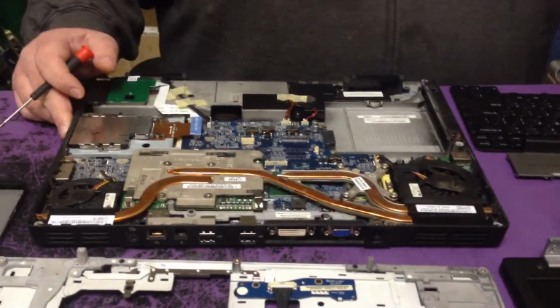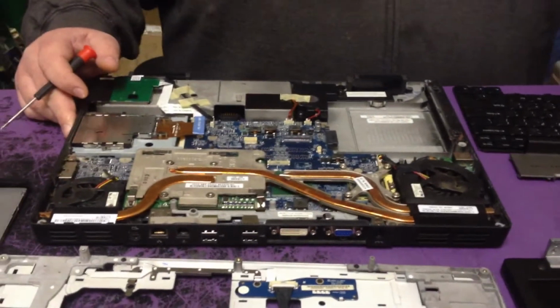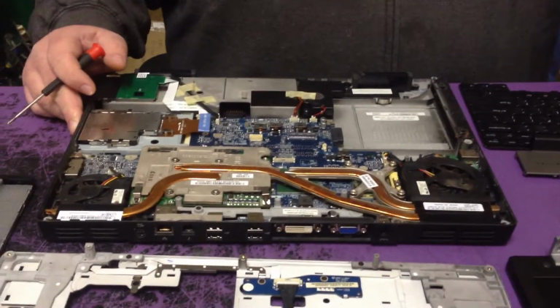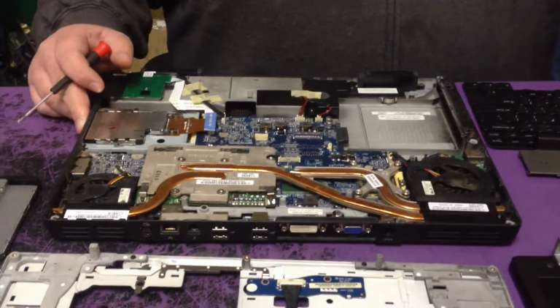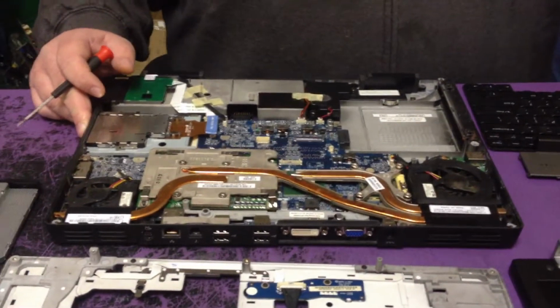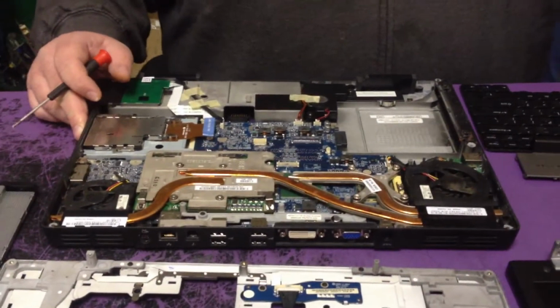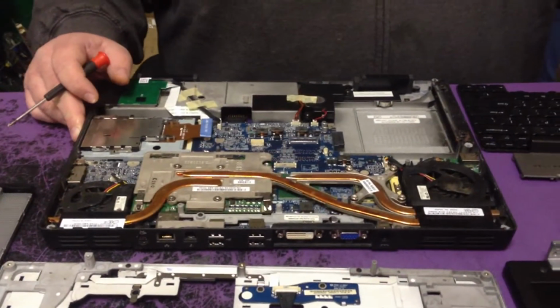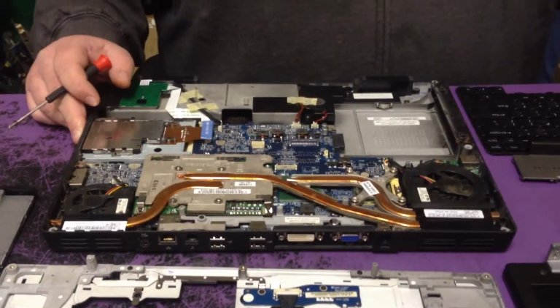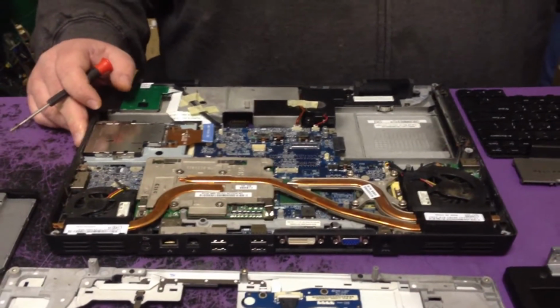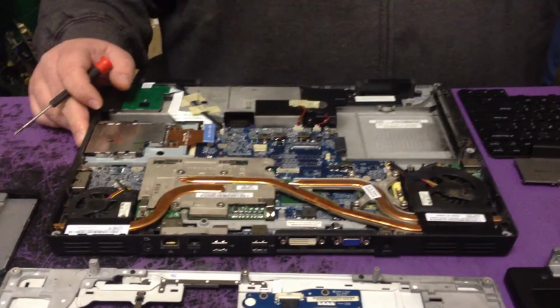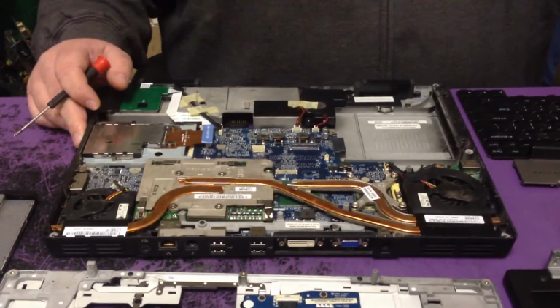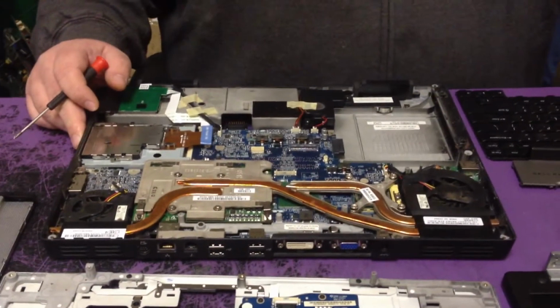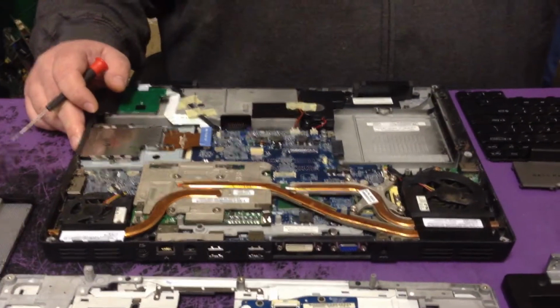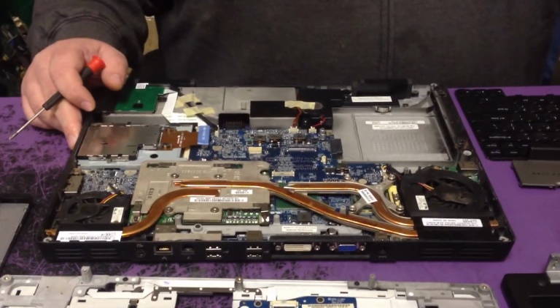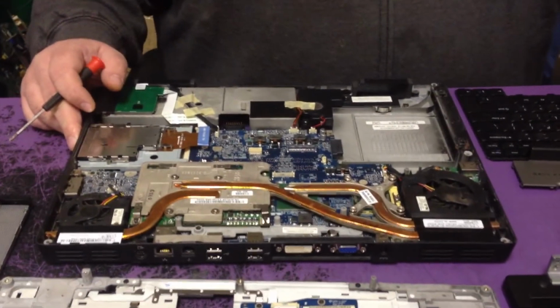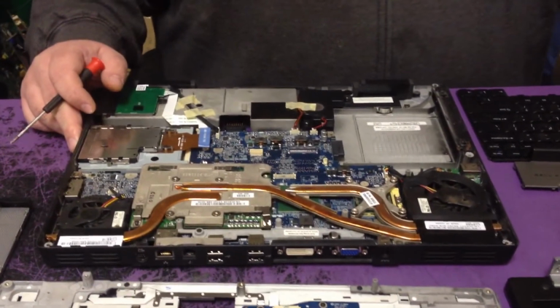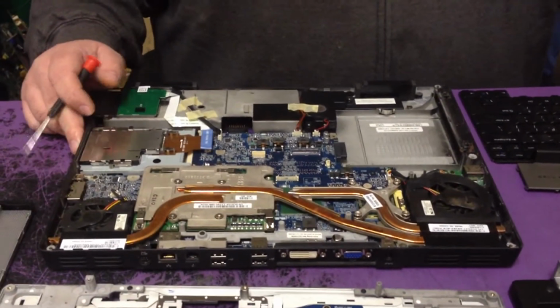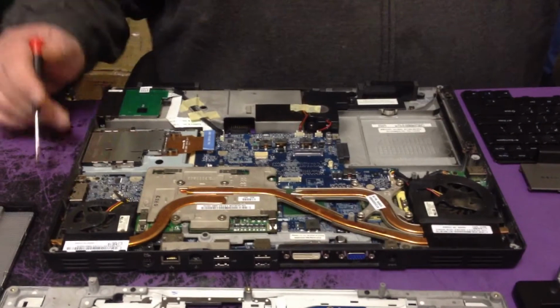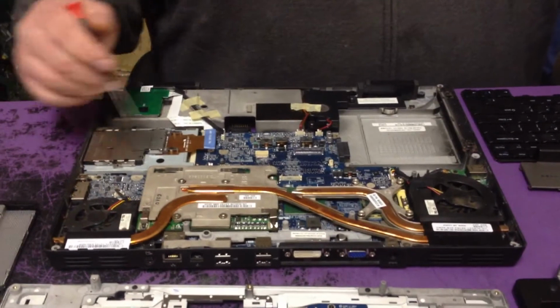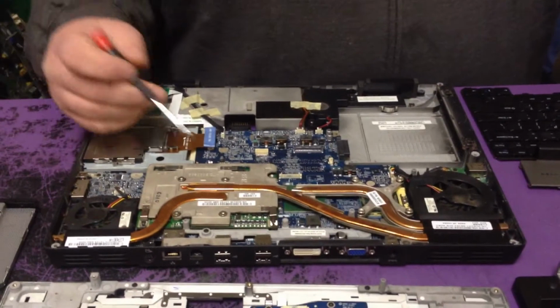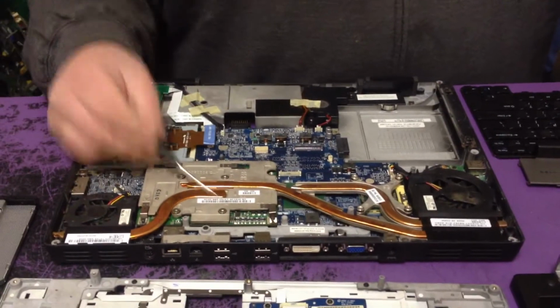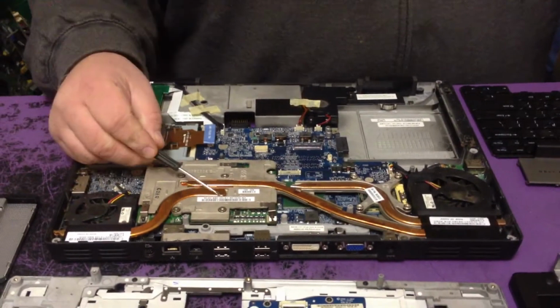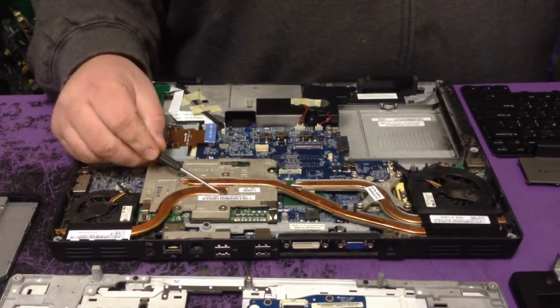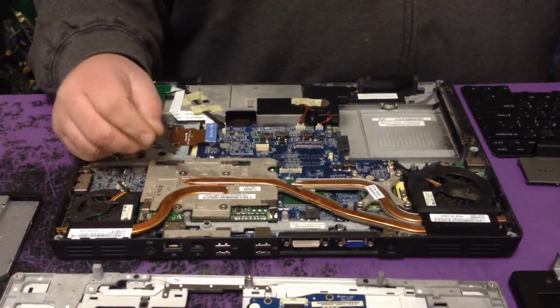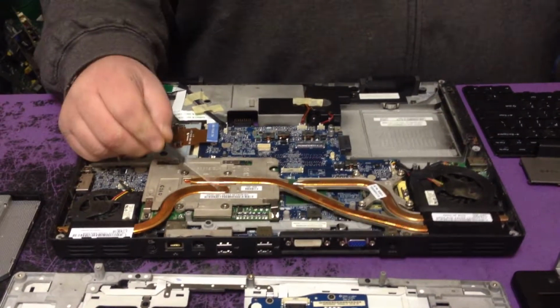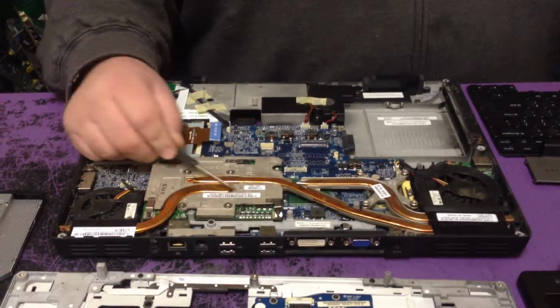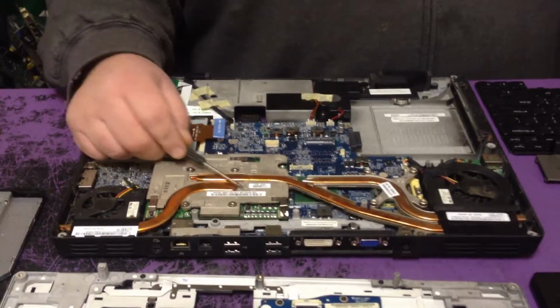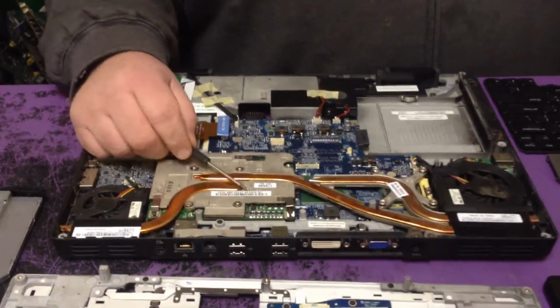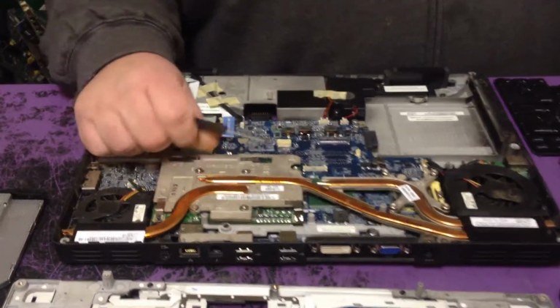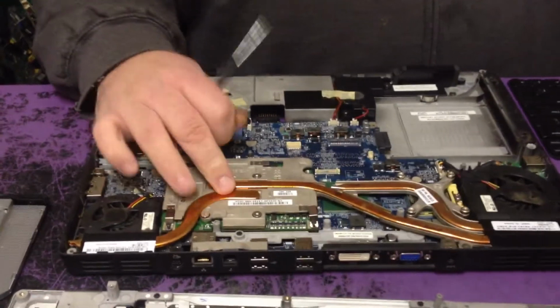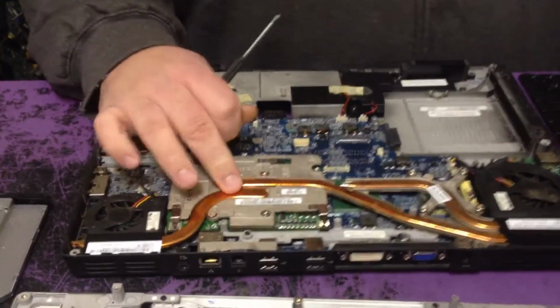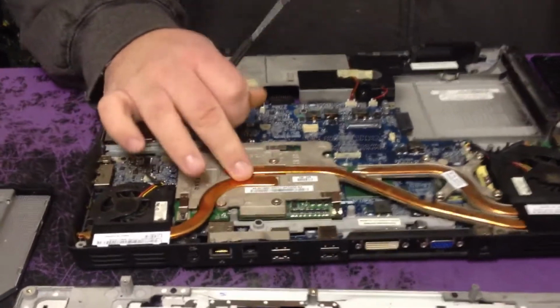...if they have video errors, it's usually a video card problem, which is right here.